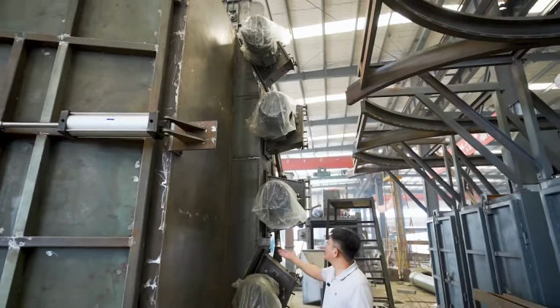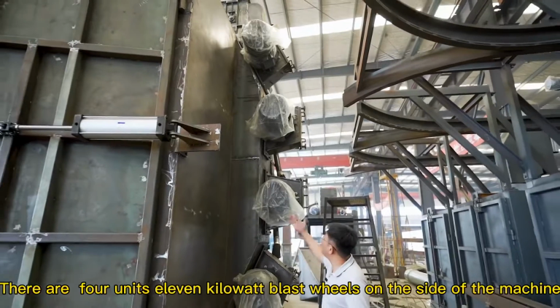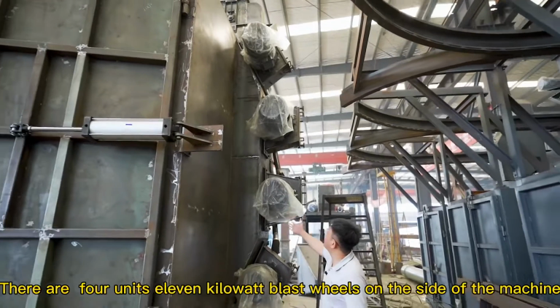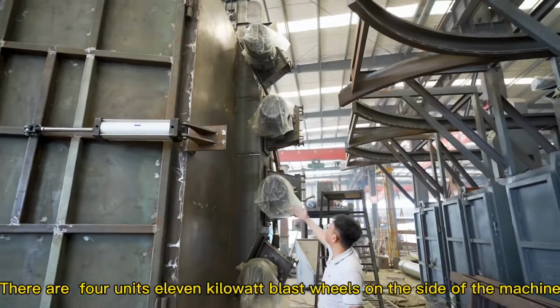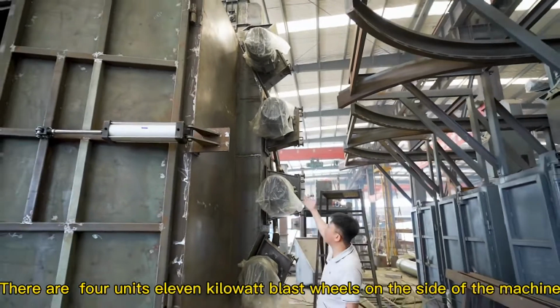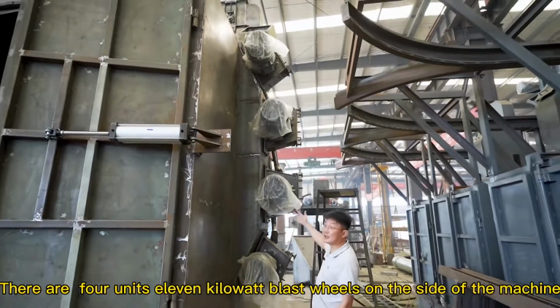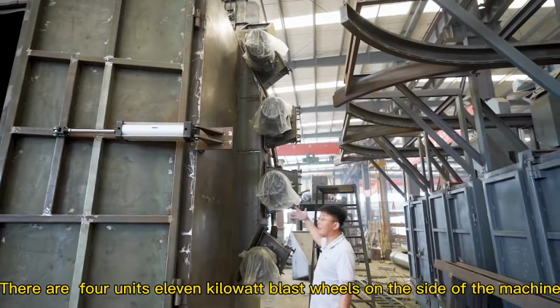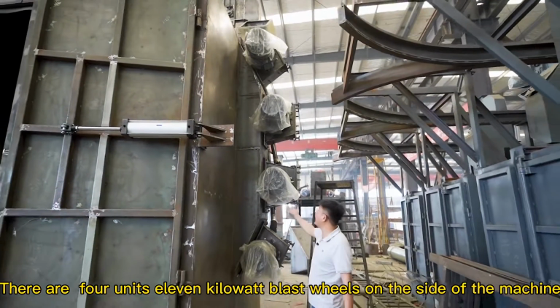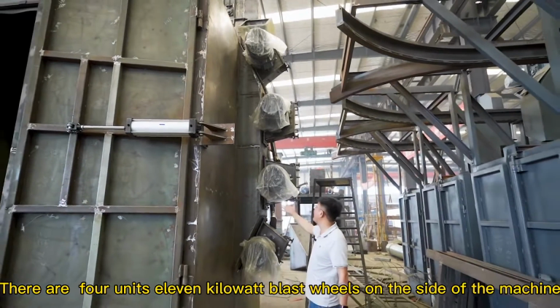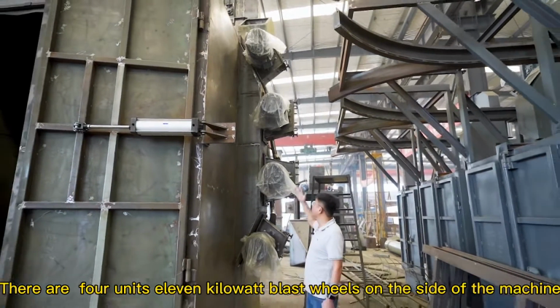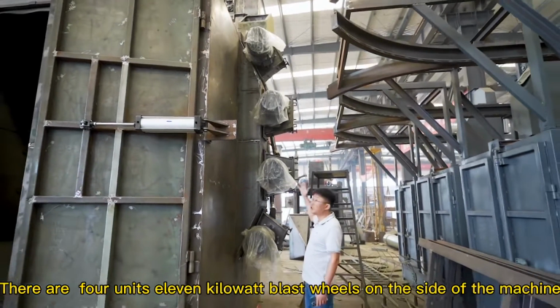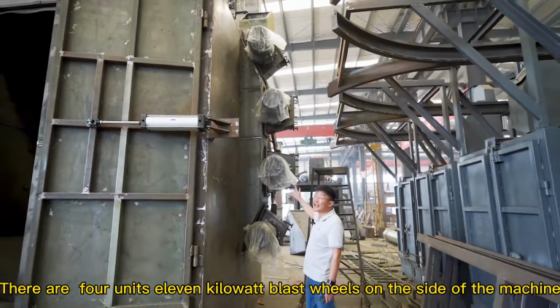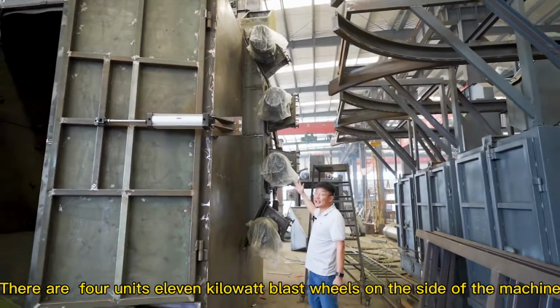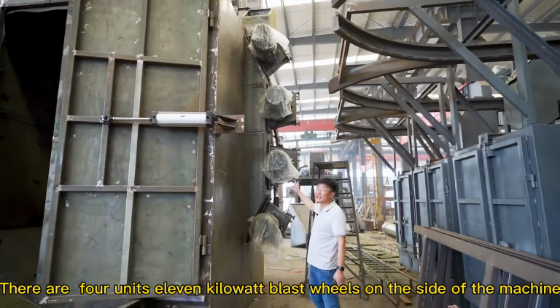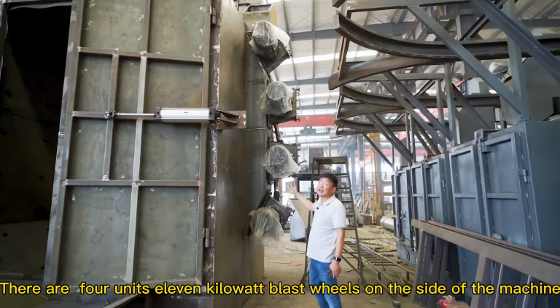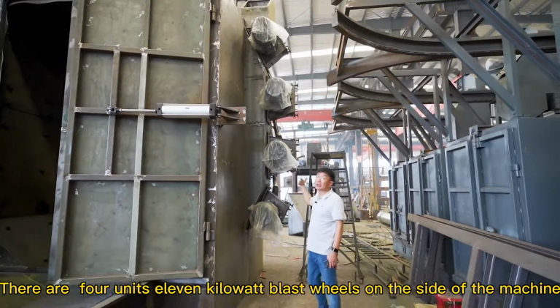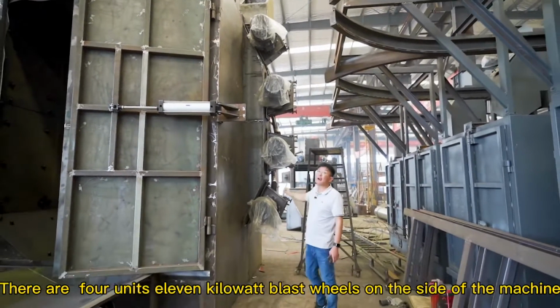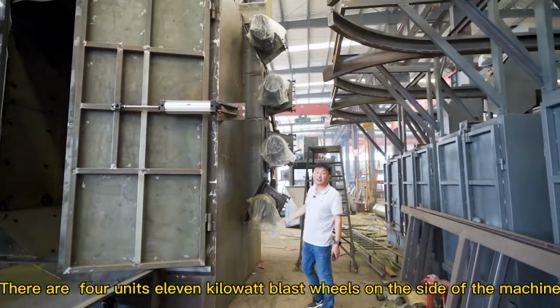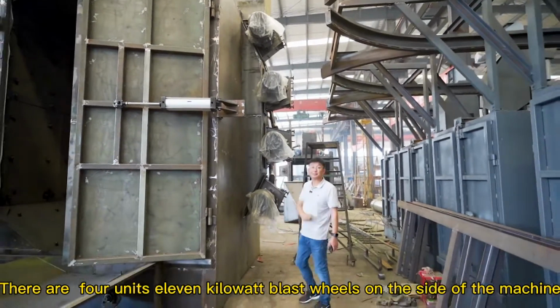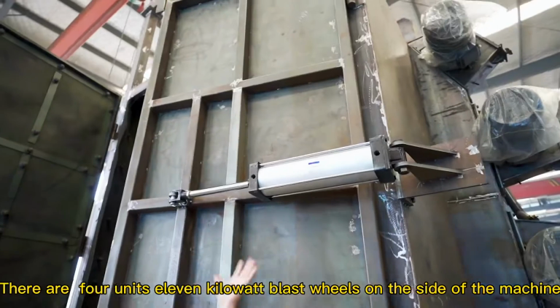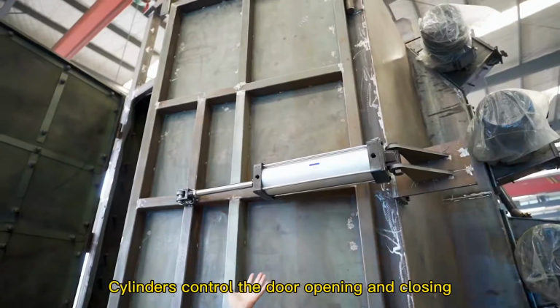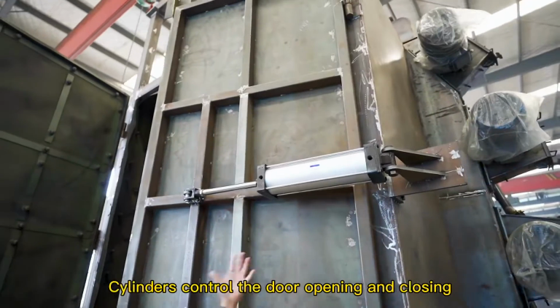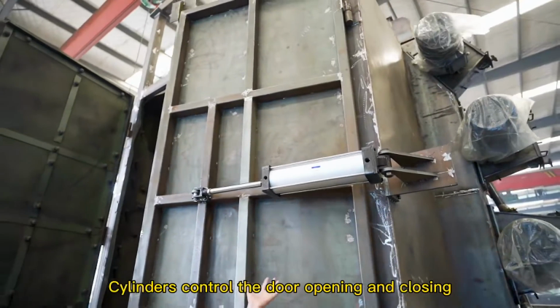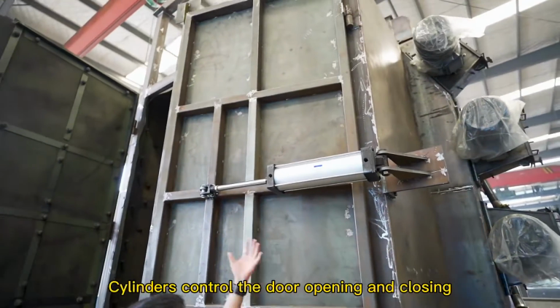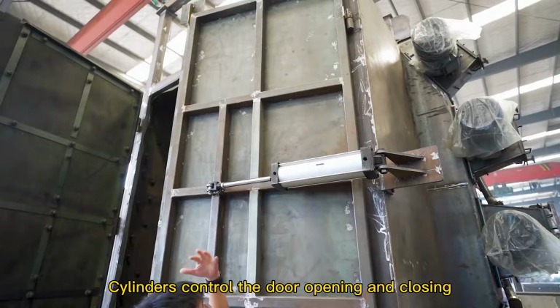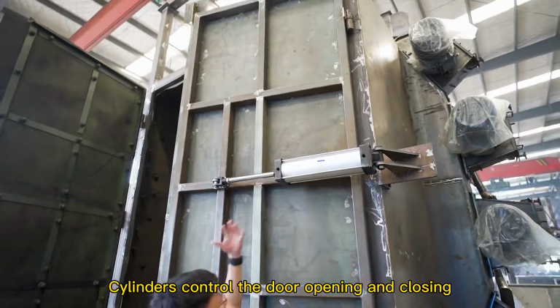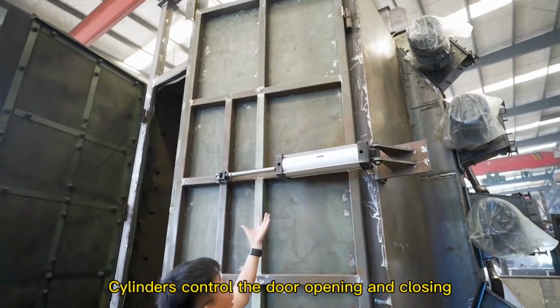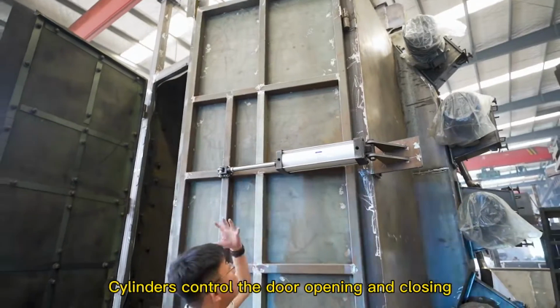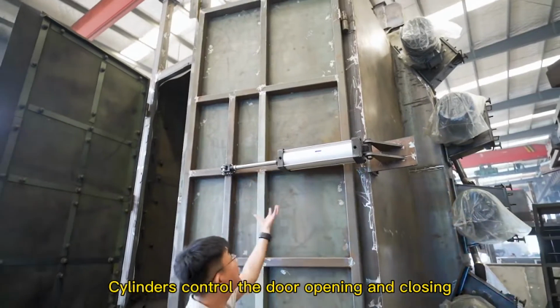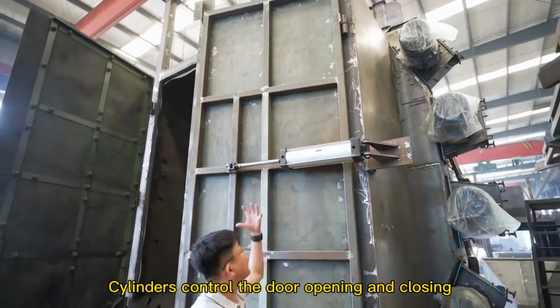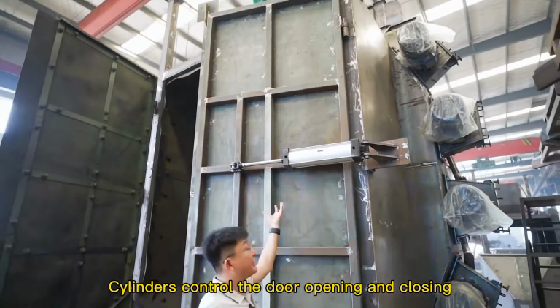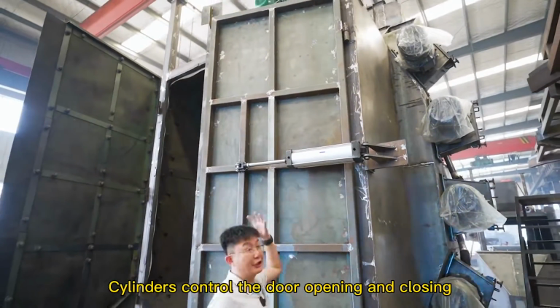Here are four units of air vessels used on the side of the machine. Cylinders control the door opening and closing.